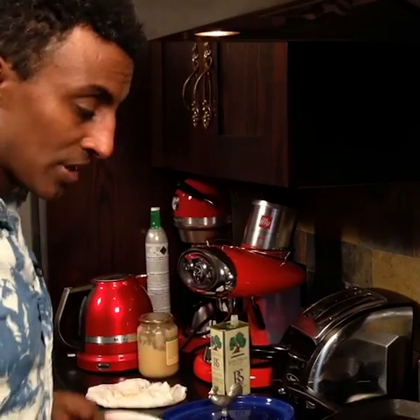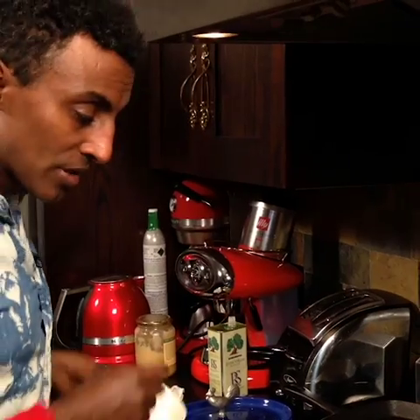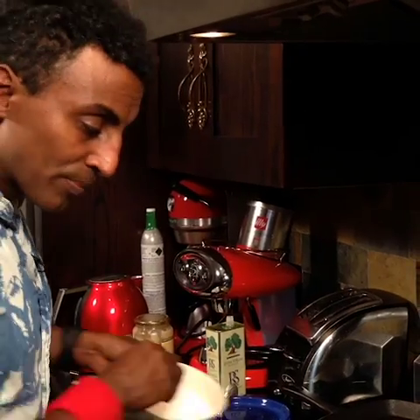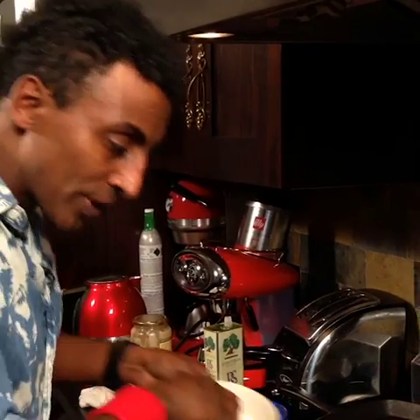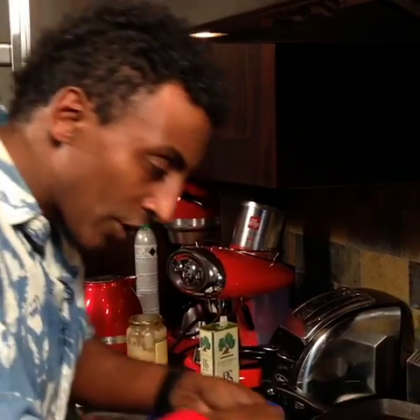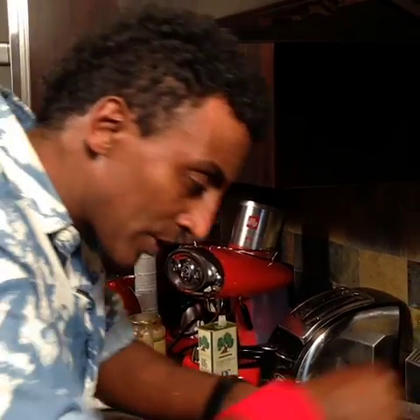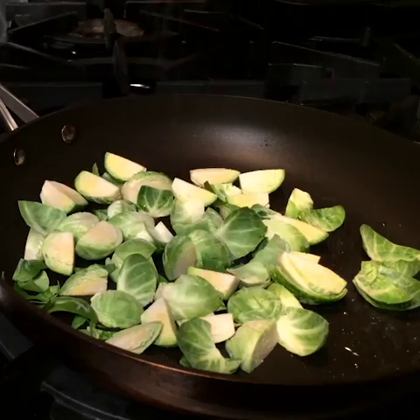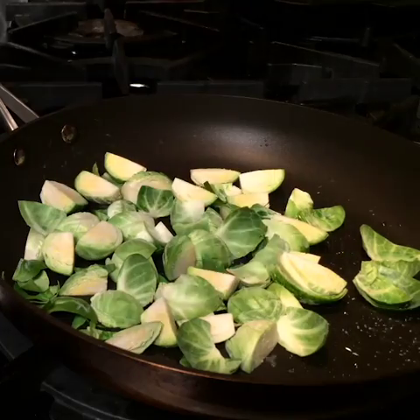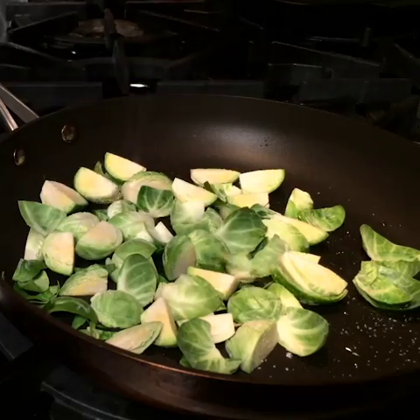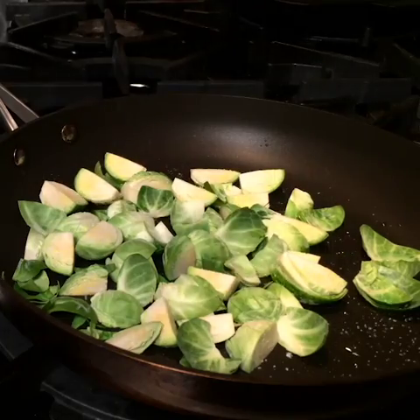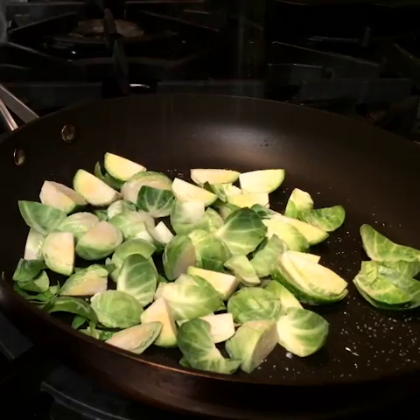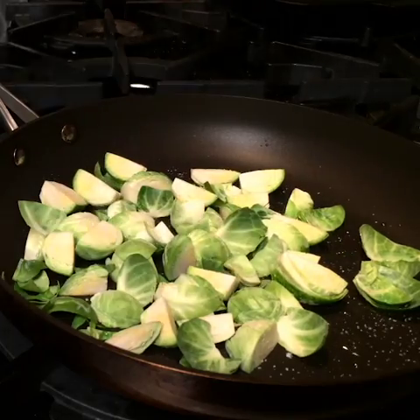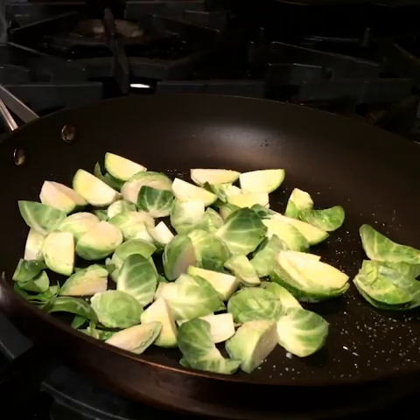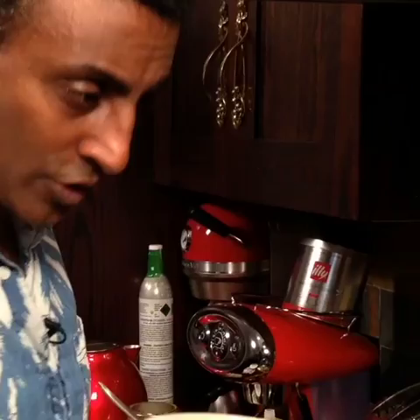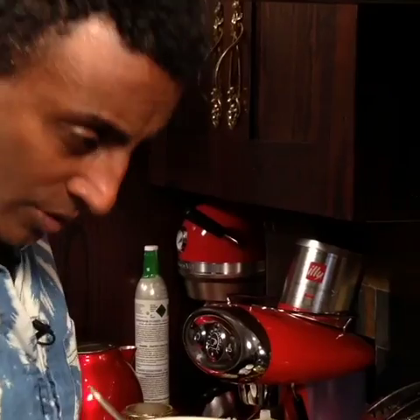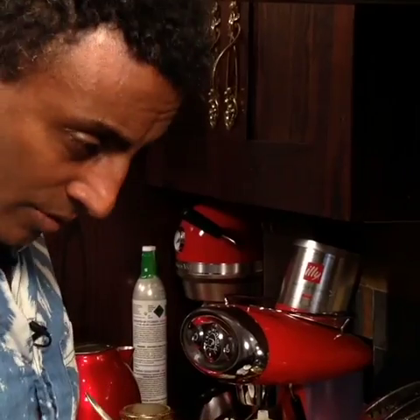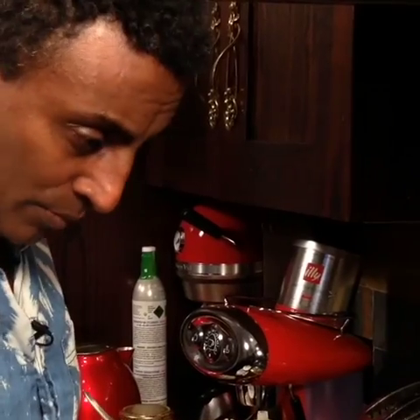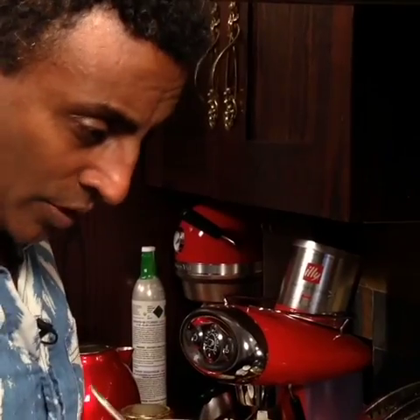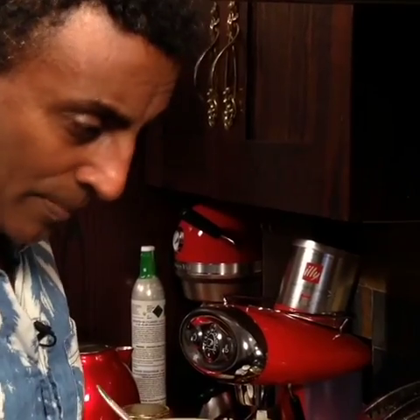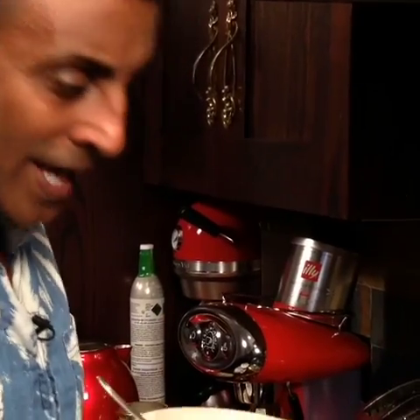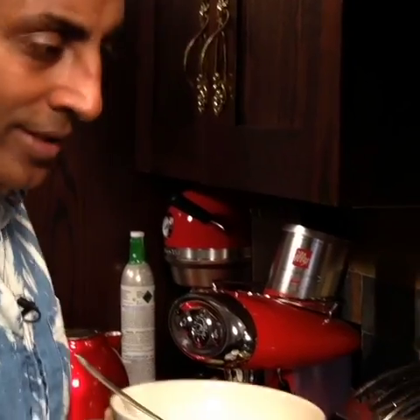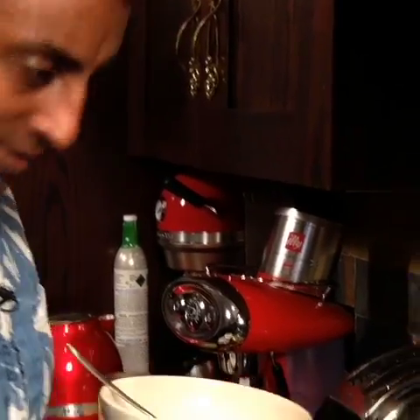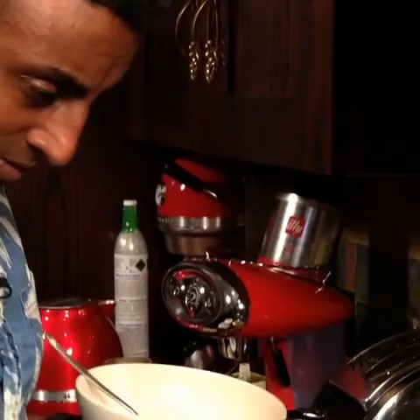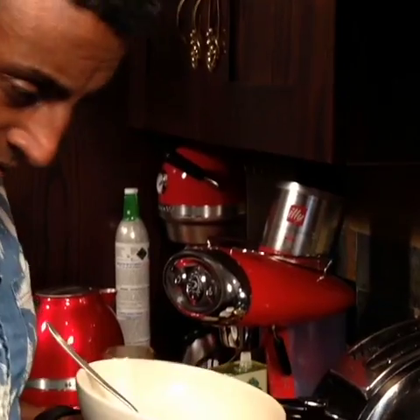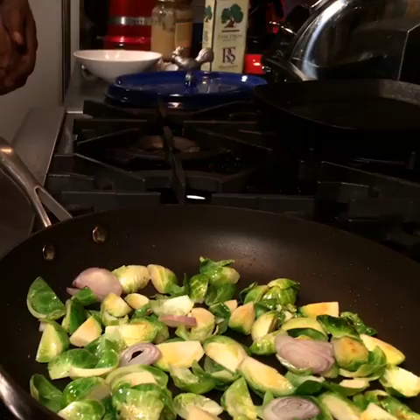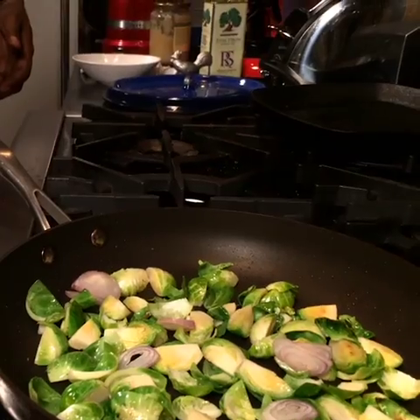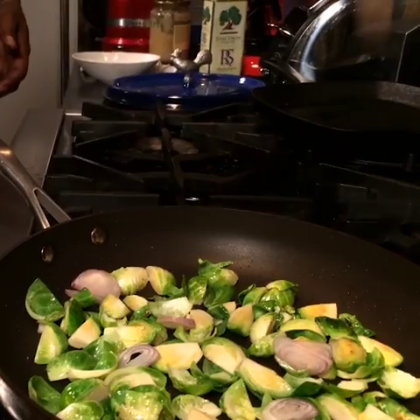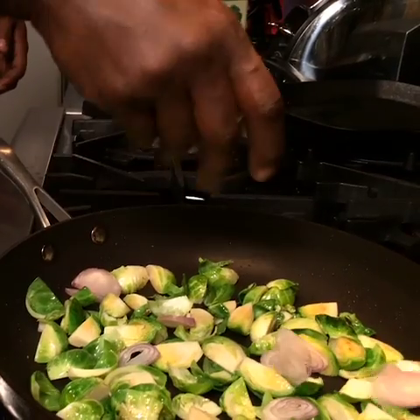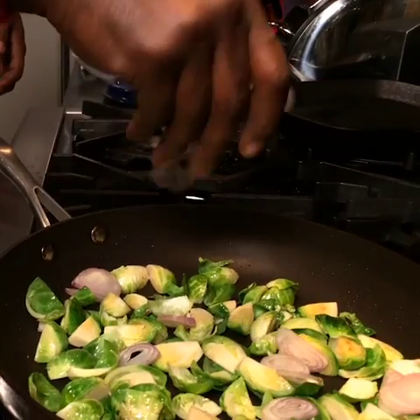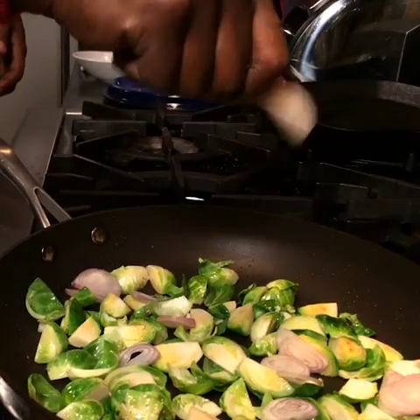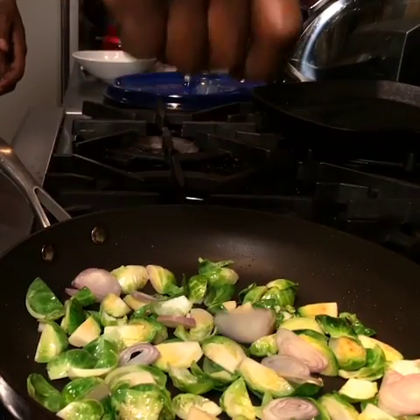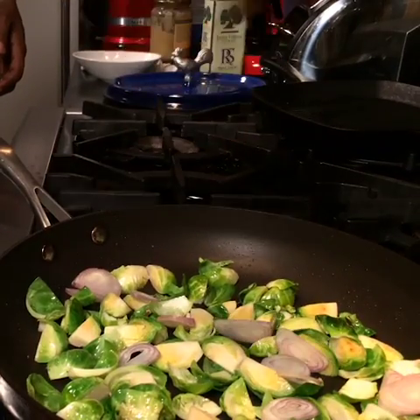I'm going to season them pretty hard with salt, then pour them back. I'm going to add in some shallots.